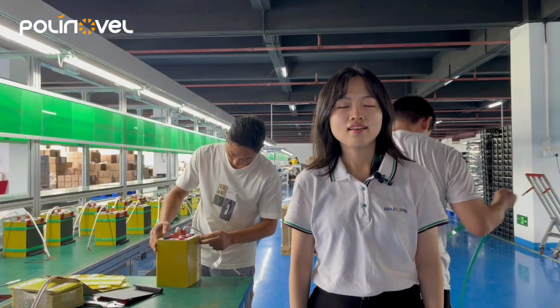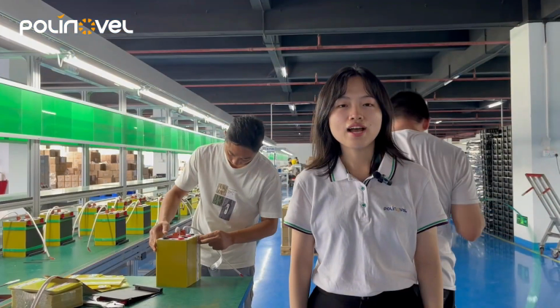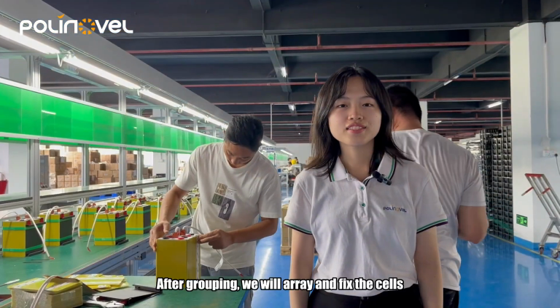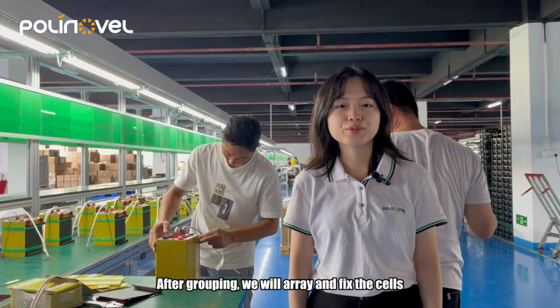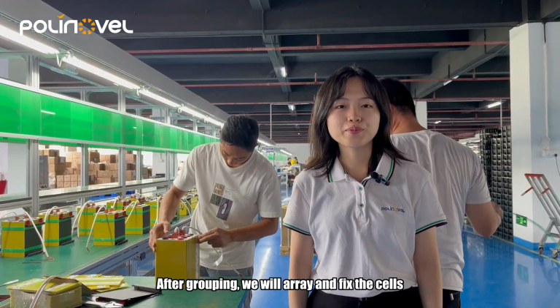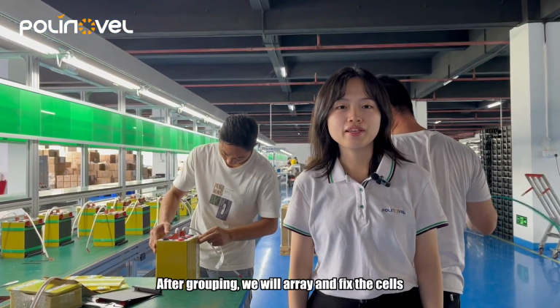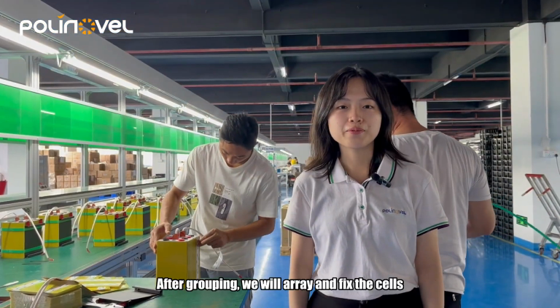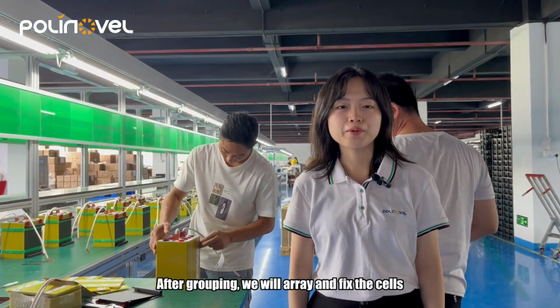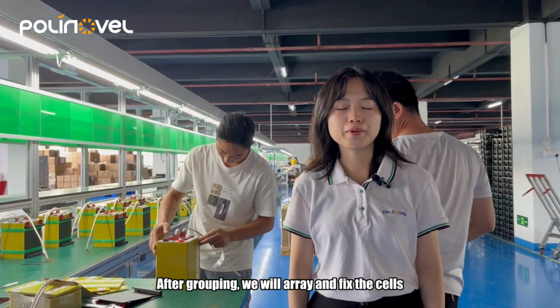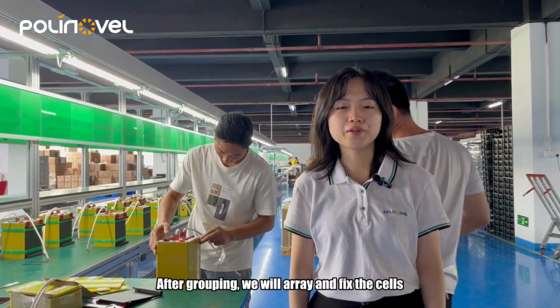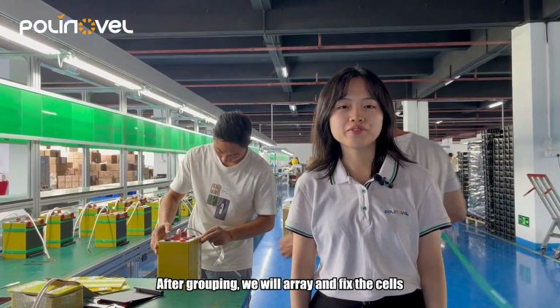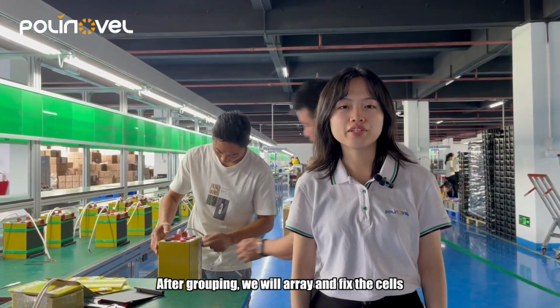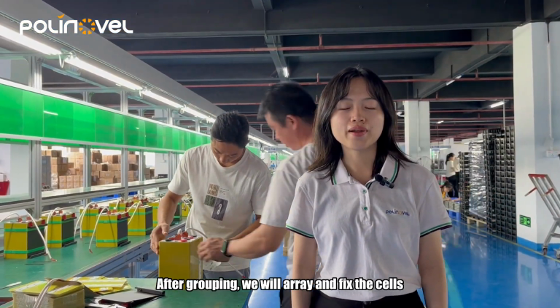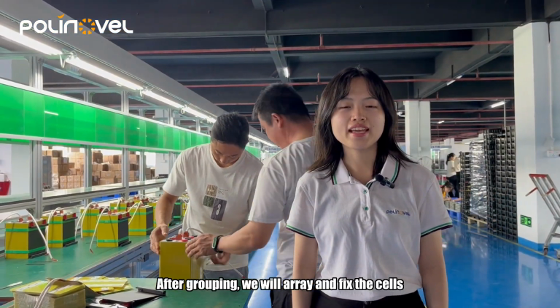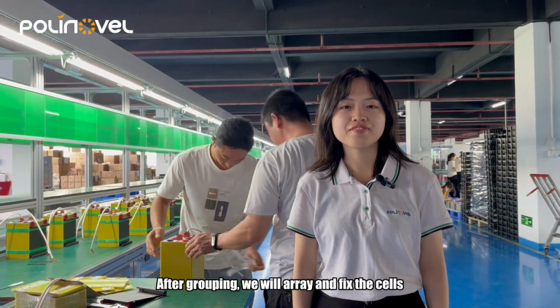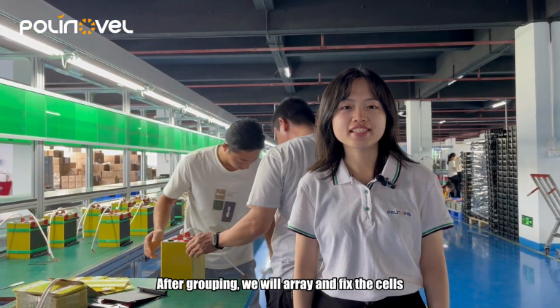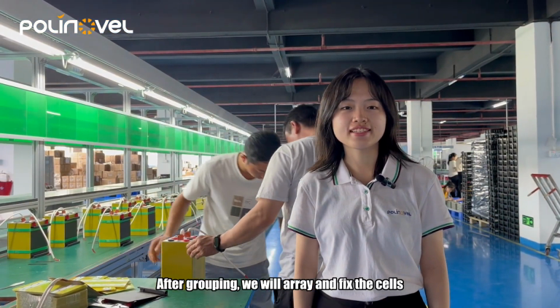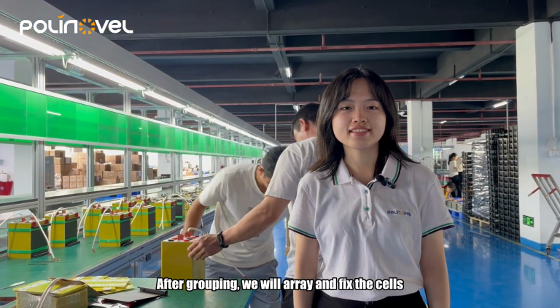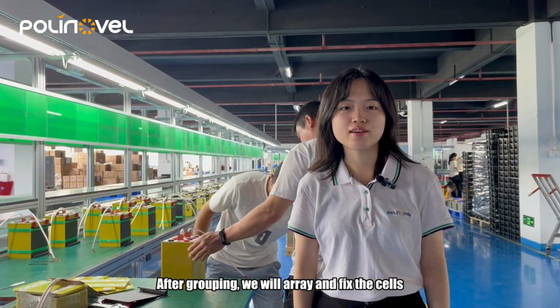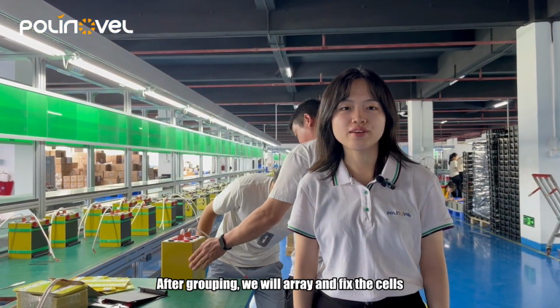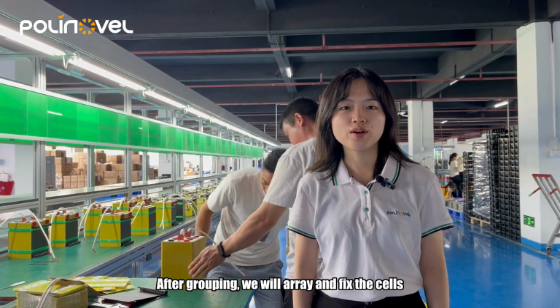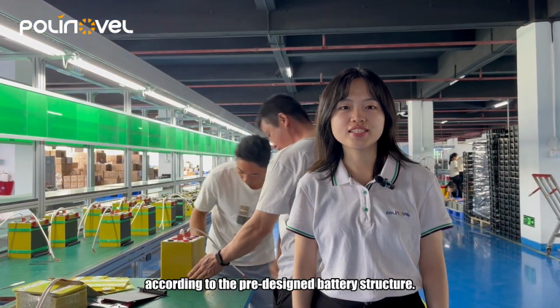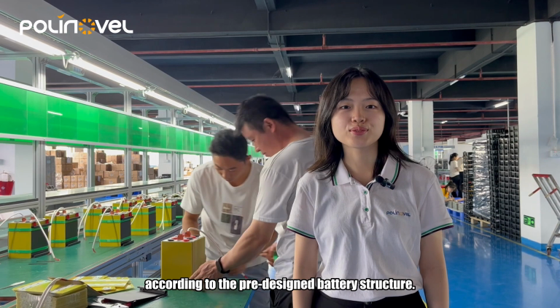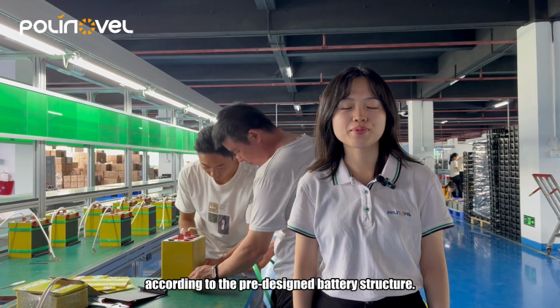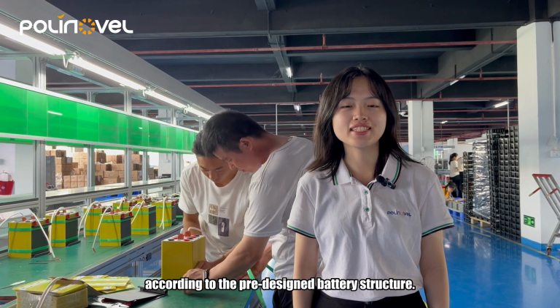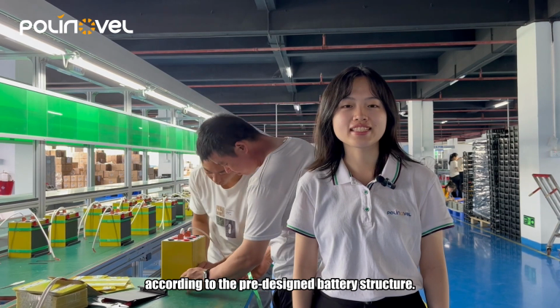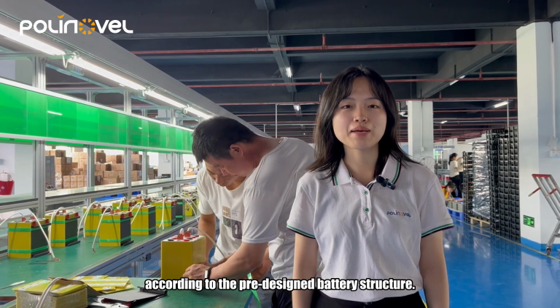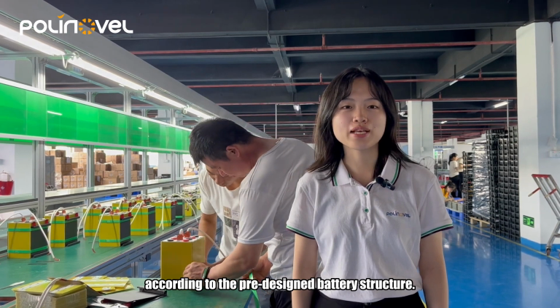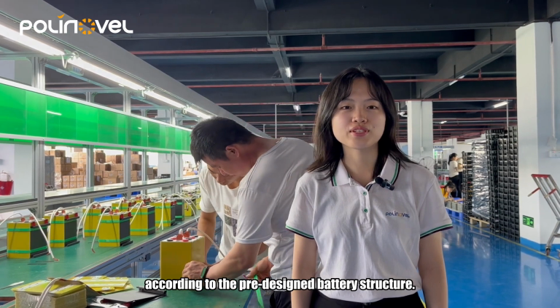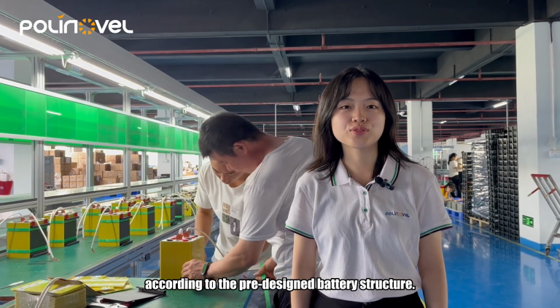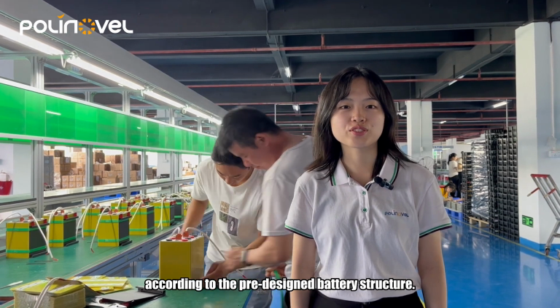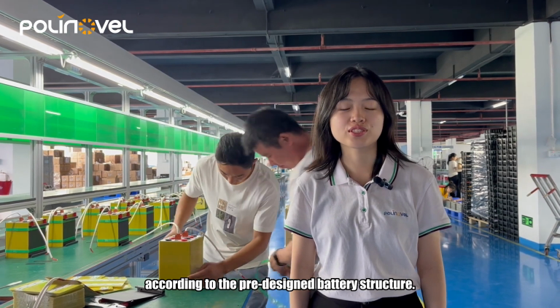After grouping, we will array and fix the cells according to the pre-decided battery structure.